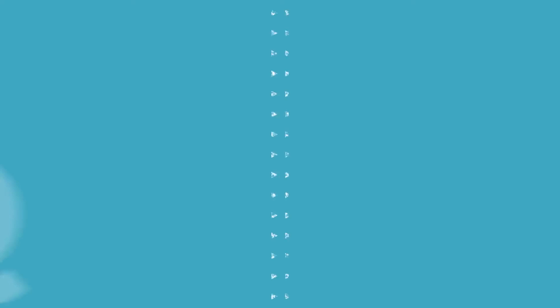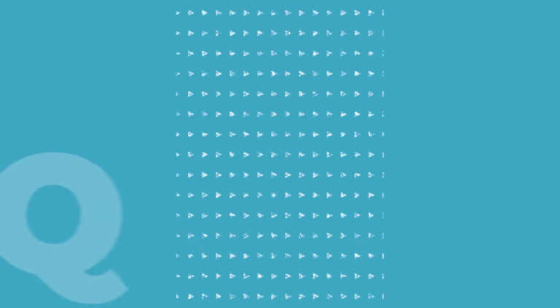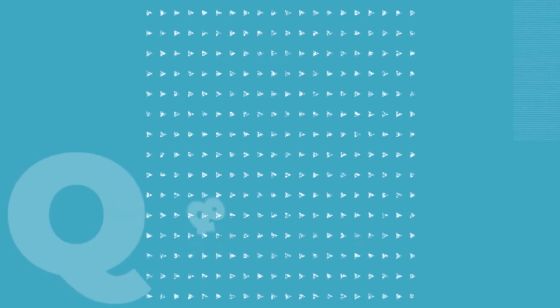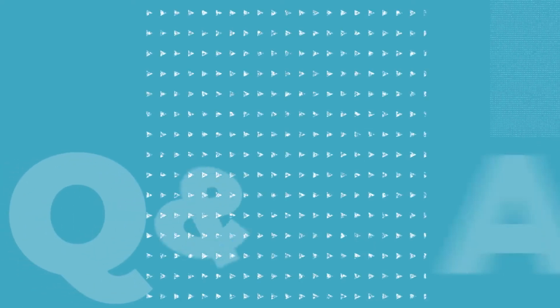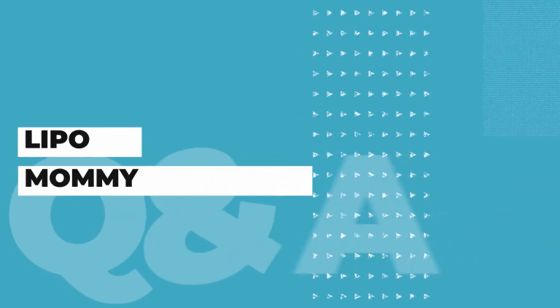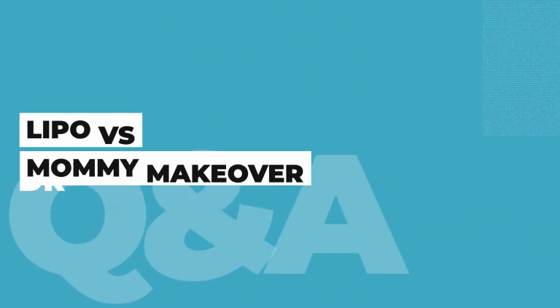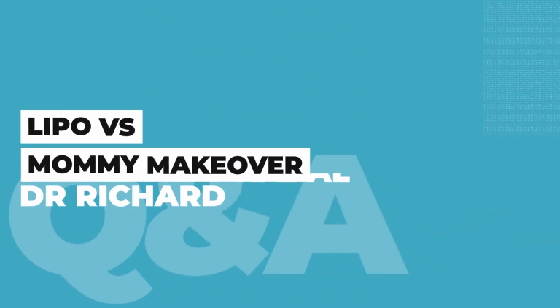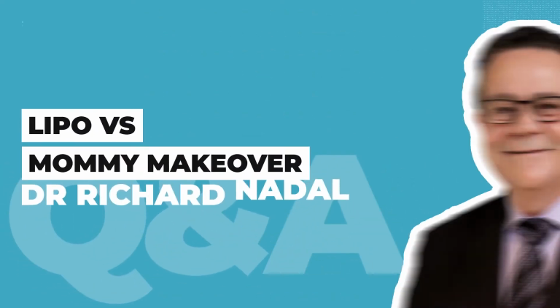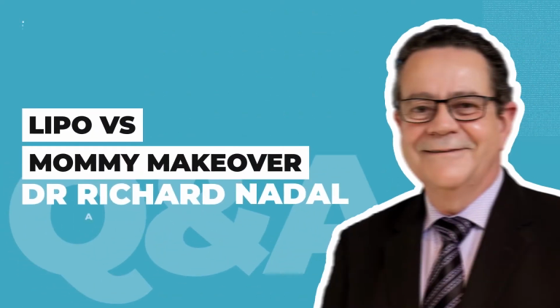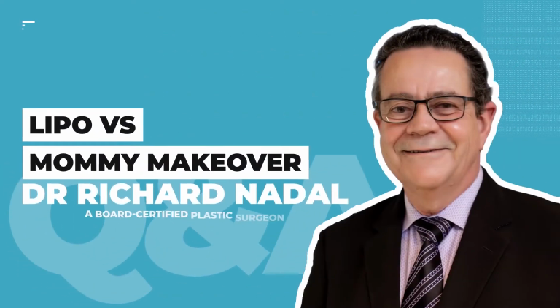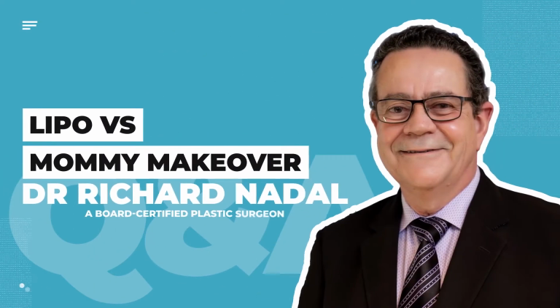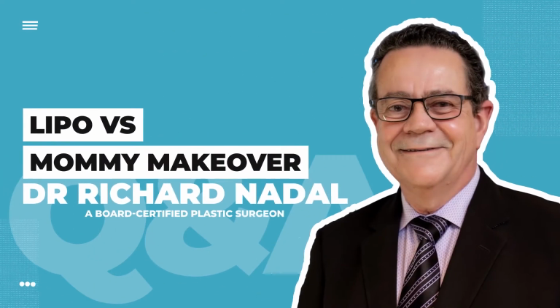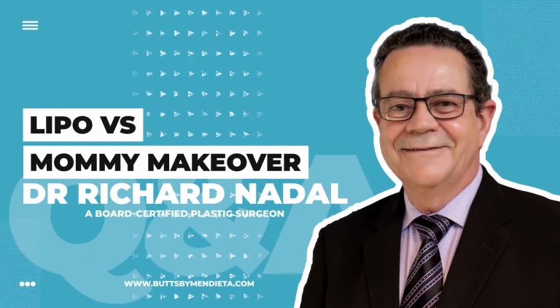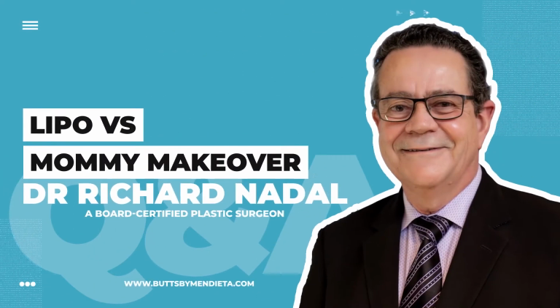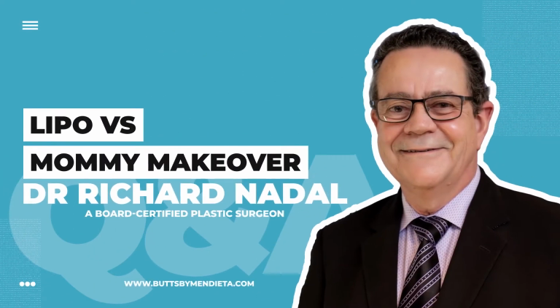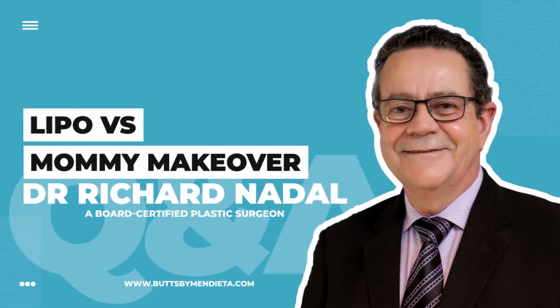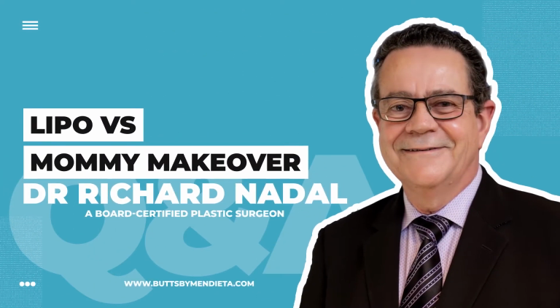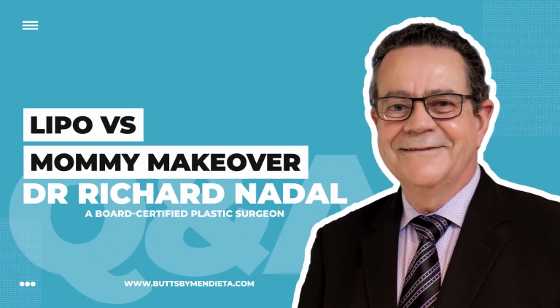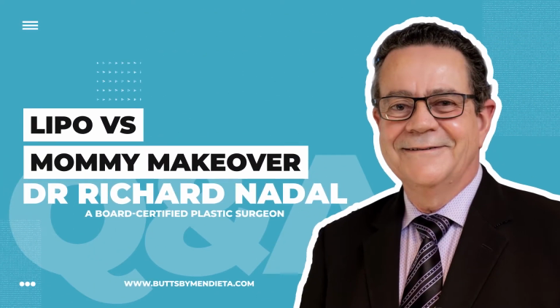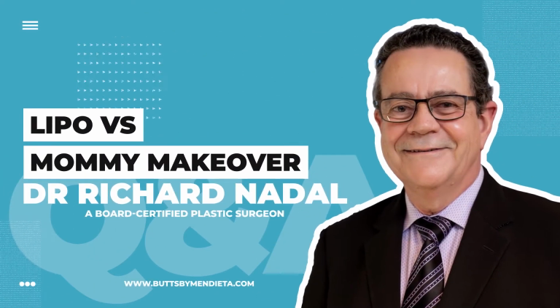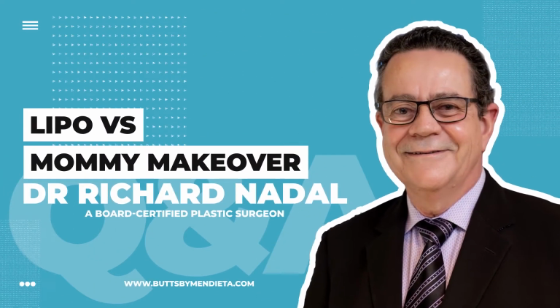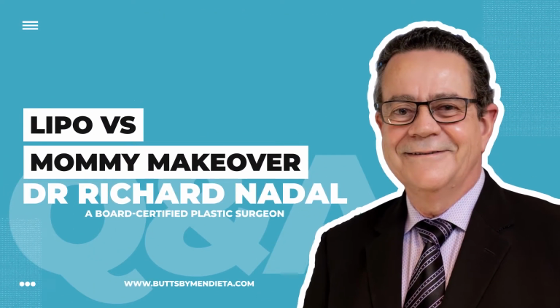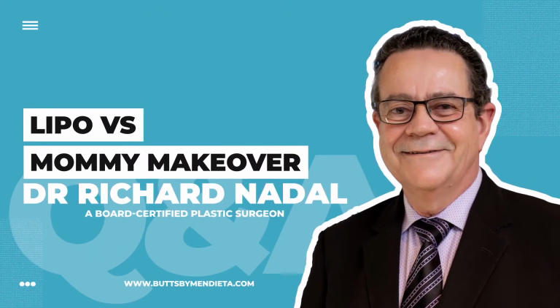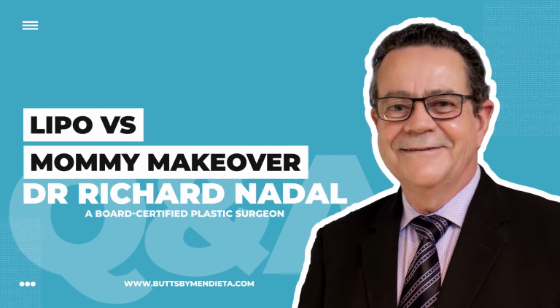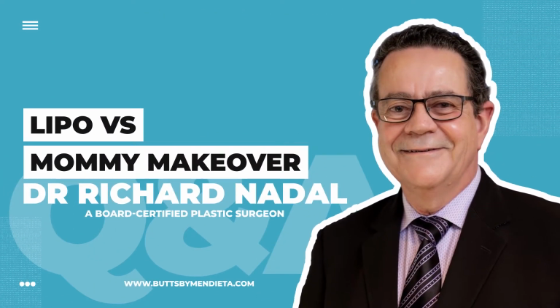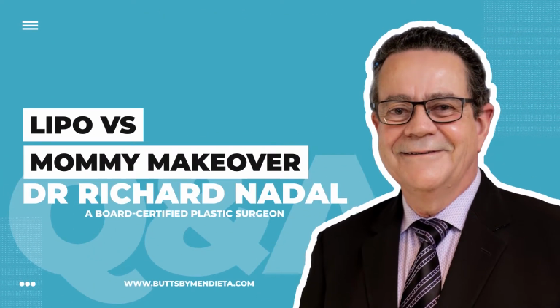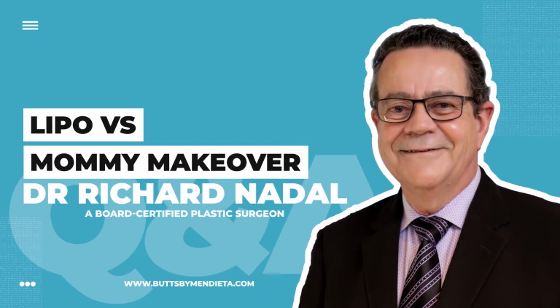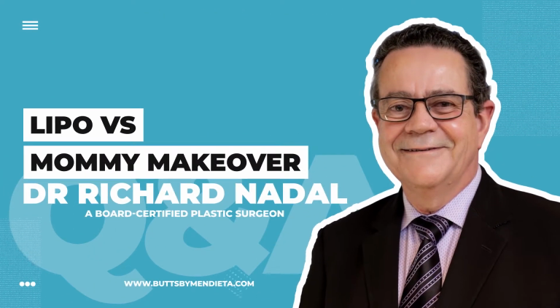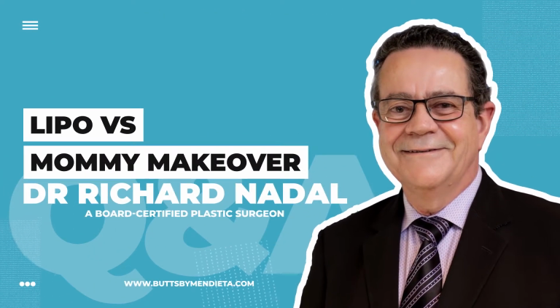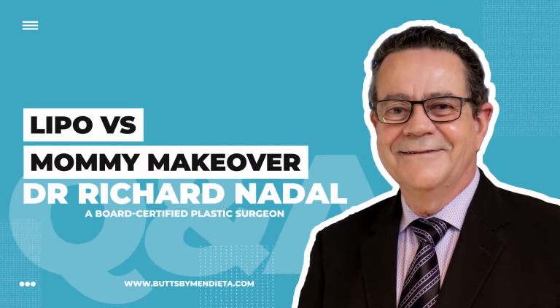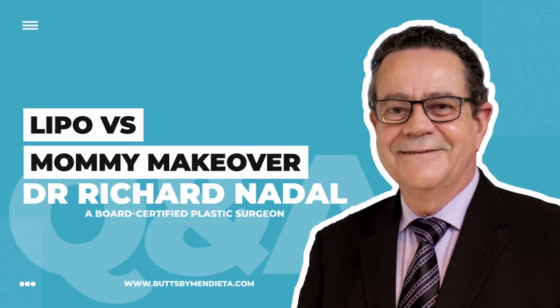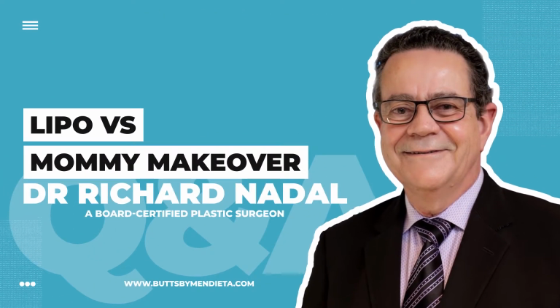Q&A with a plastic surgeon. What's the difference between liposuction and a mommy makeover?